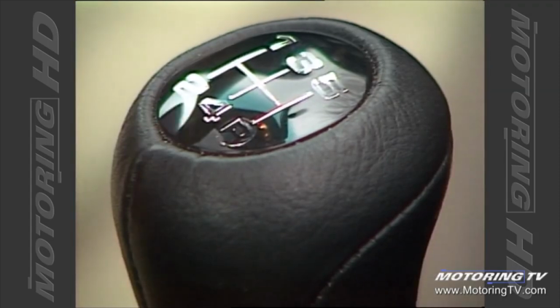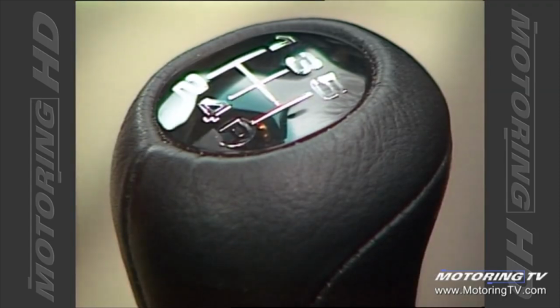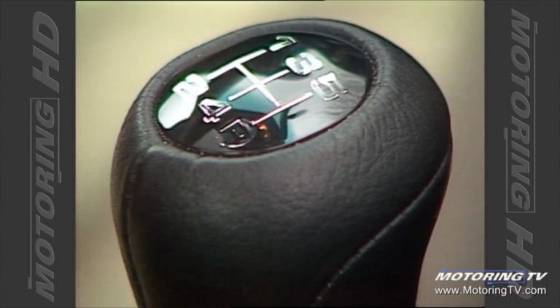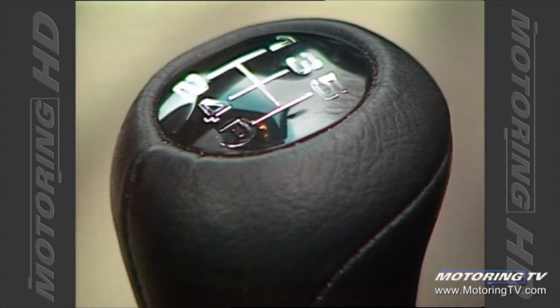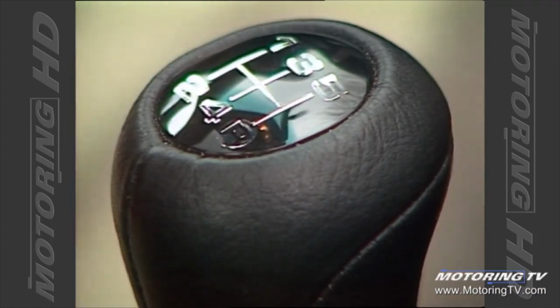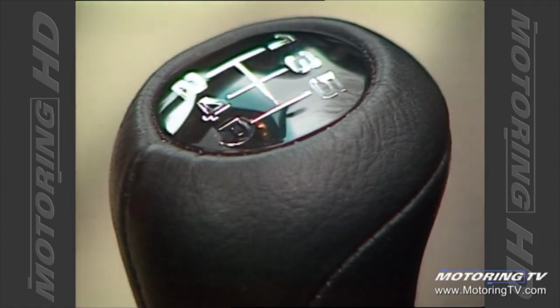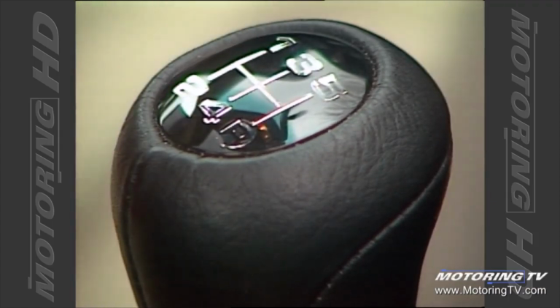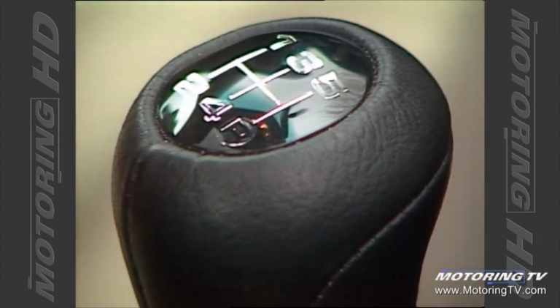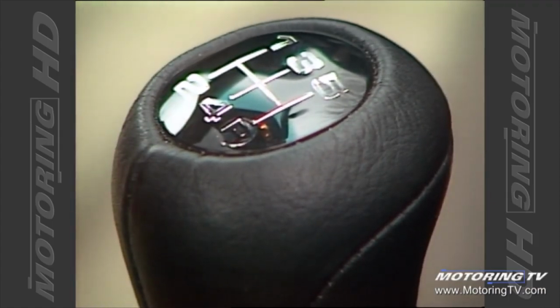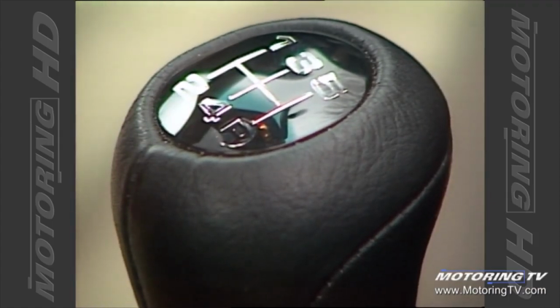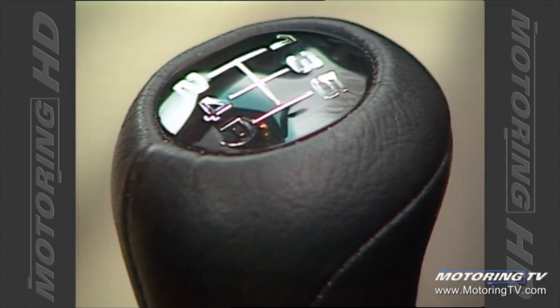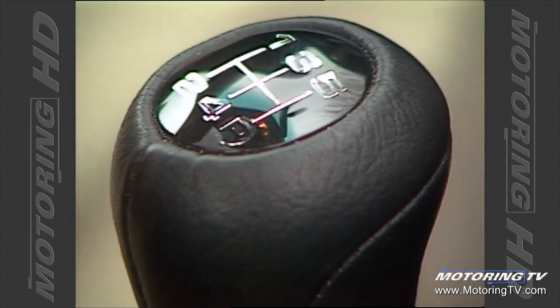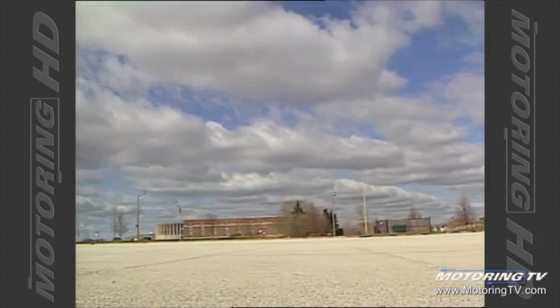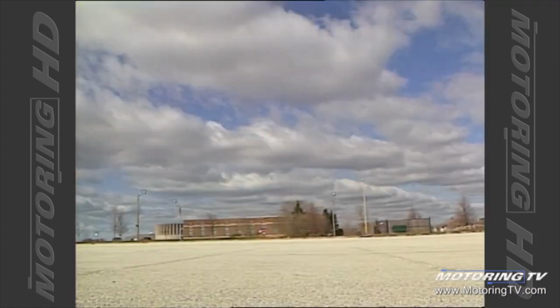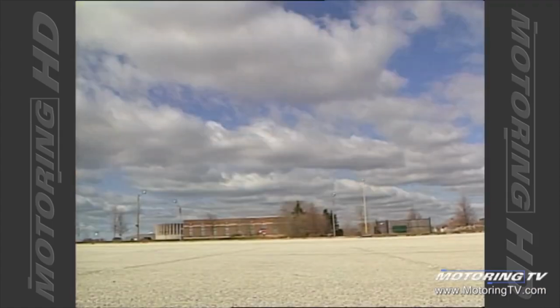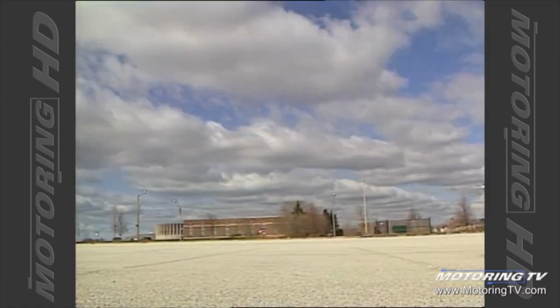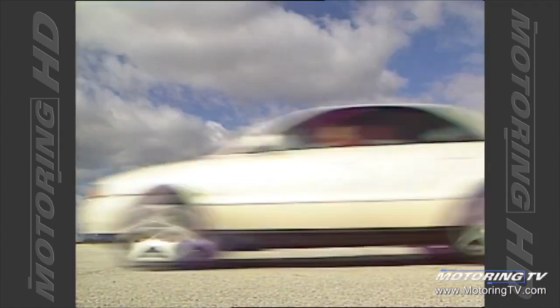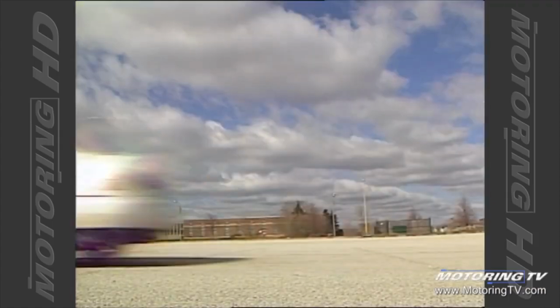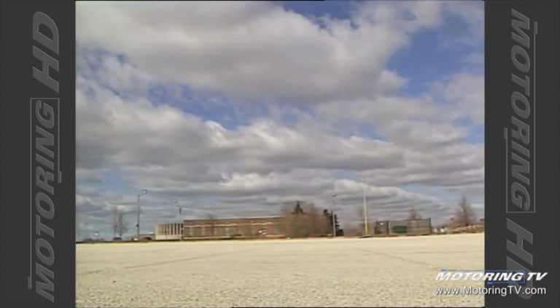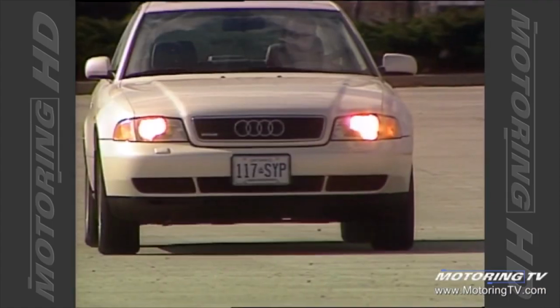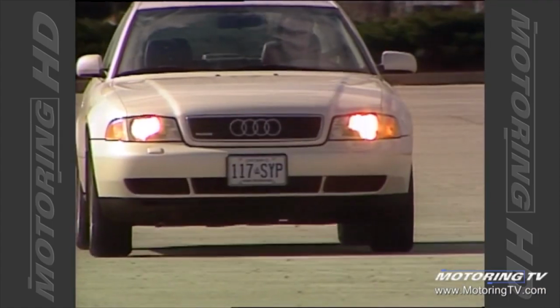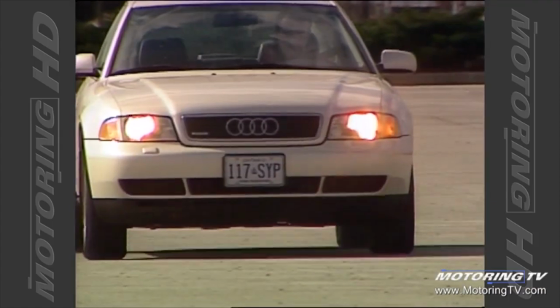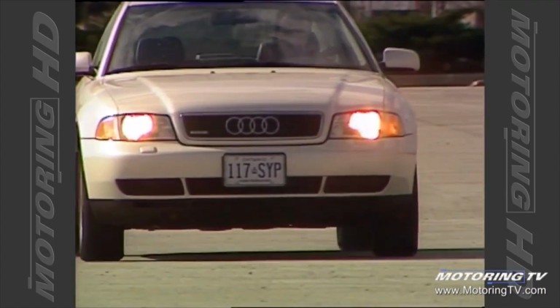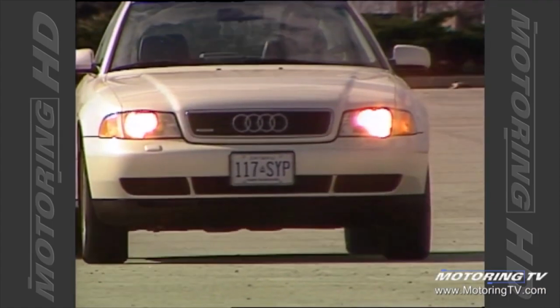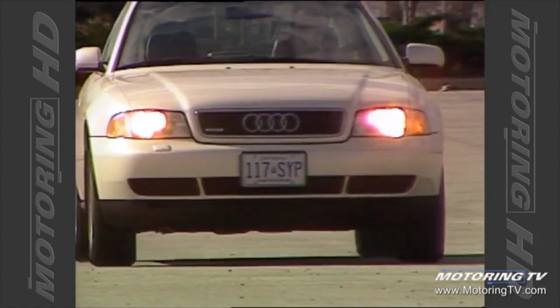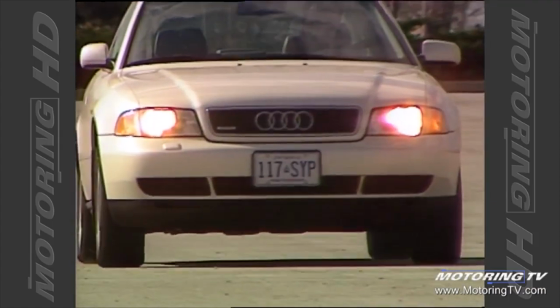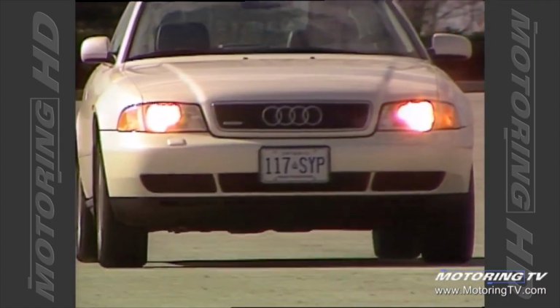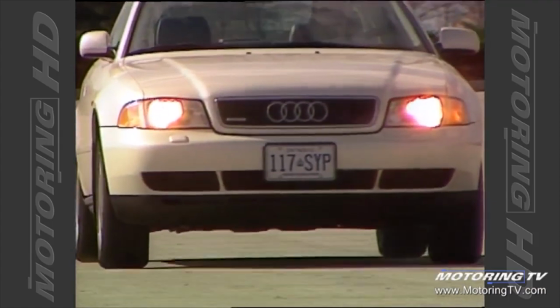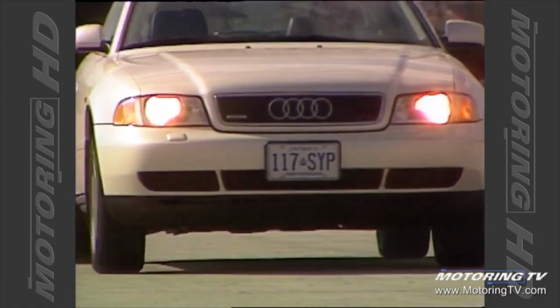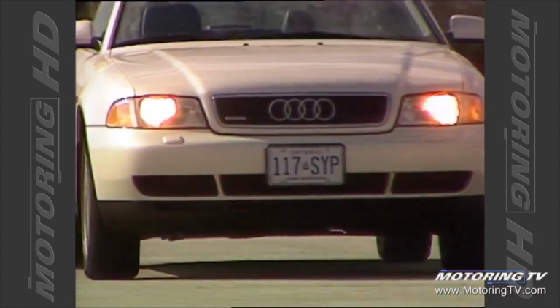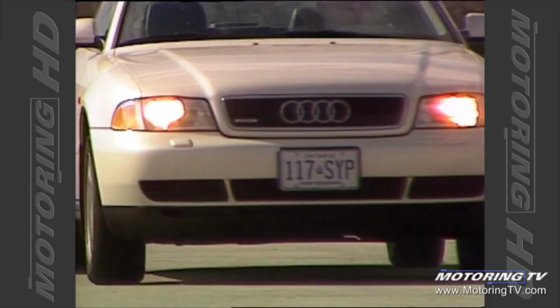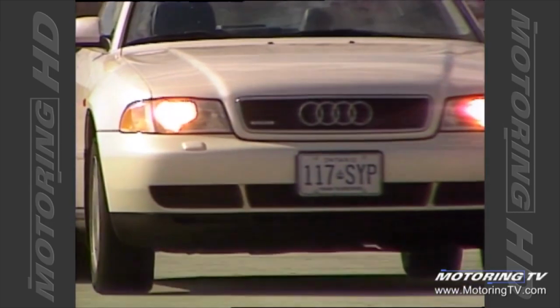The manual box is one of the highlights. The feel is crisp, the throws reasonable, and the clutch nicely progressive.